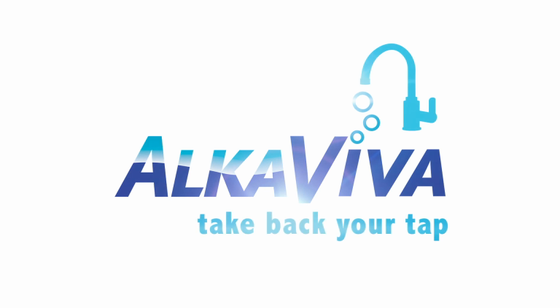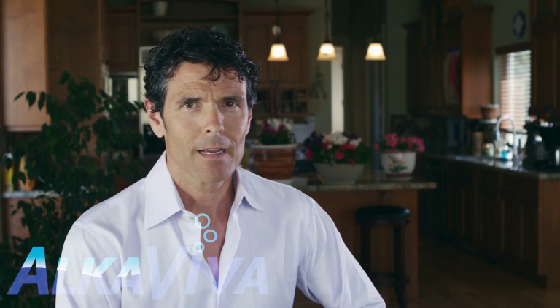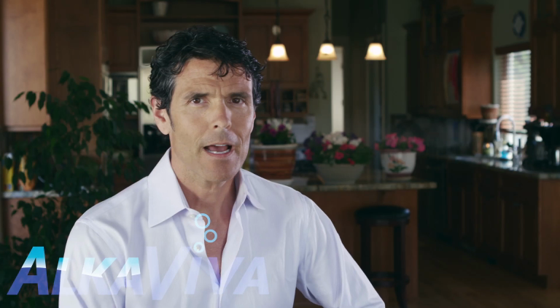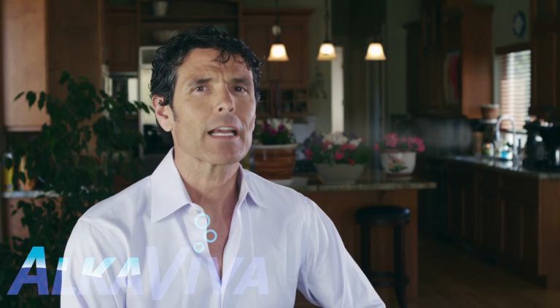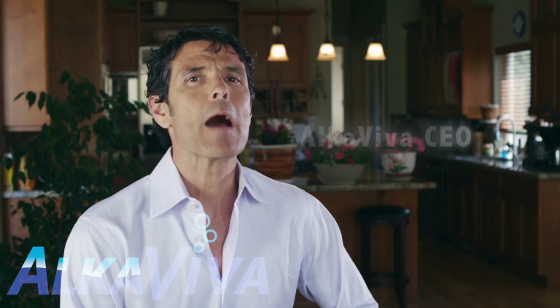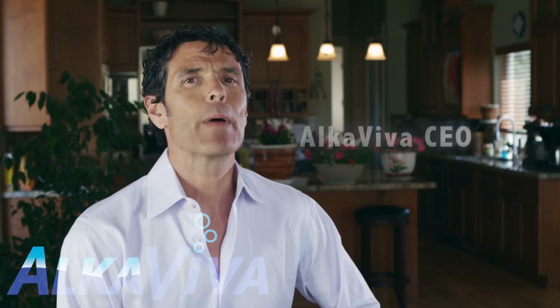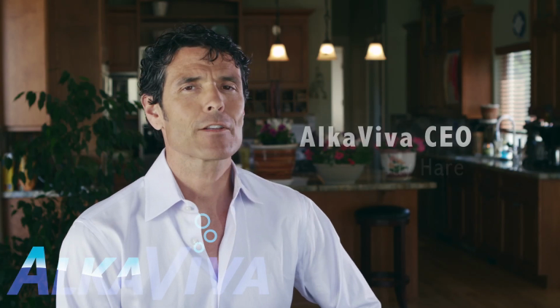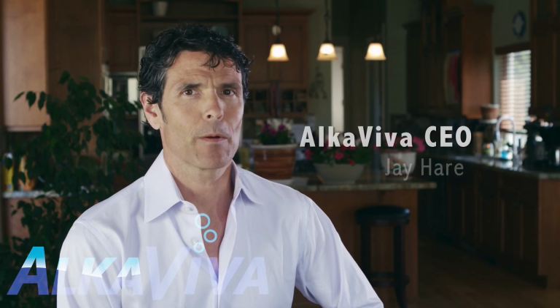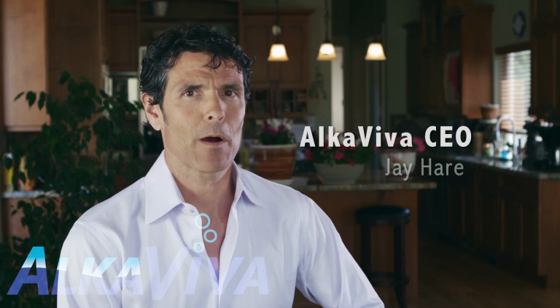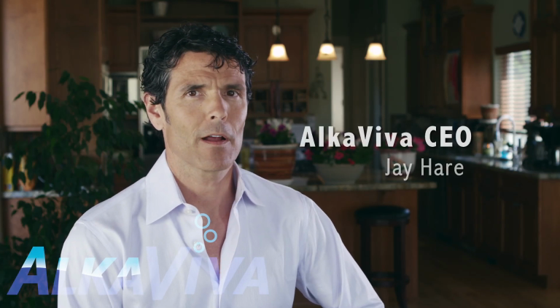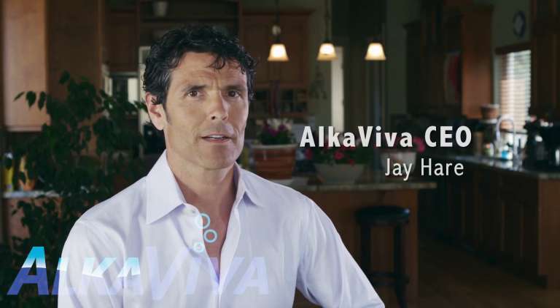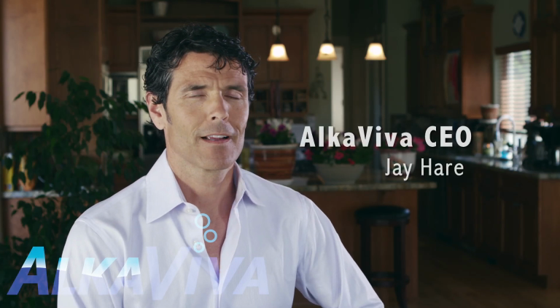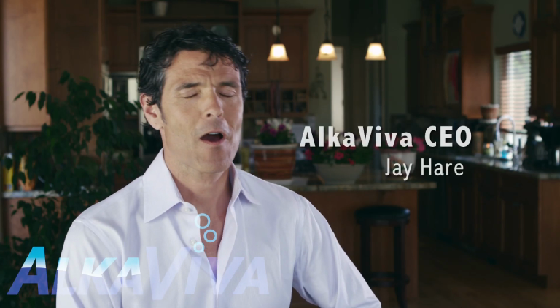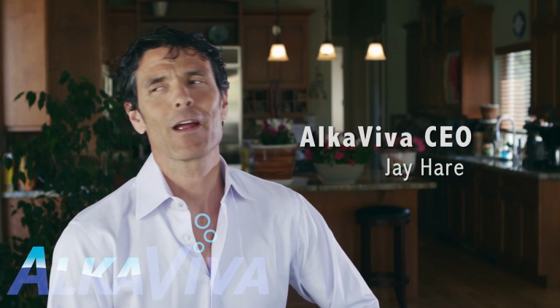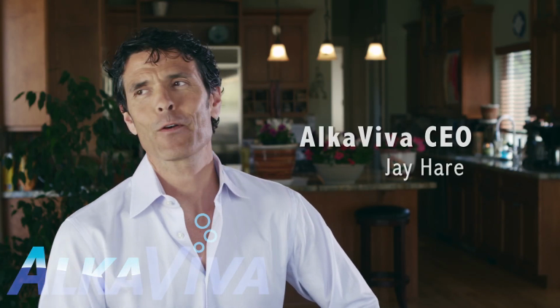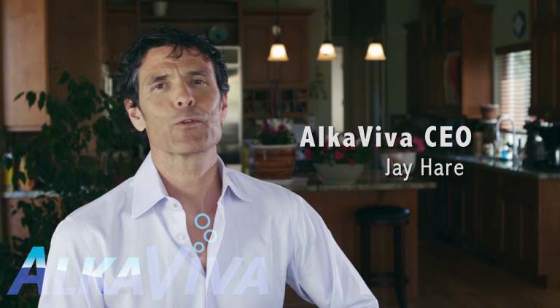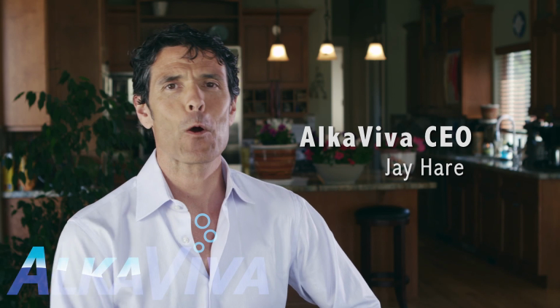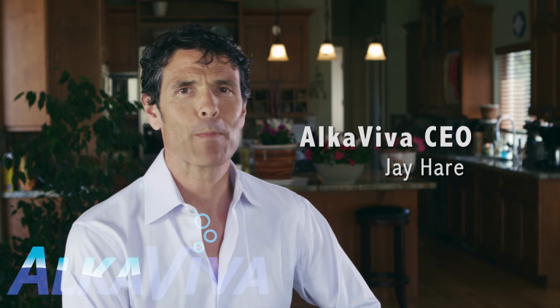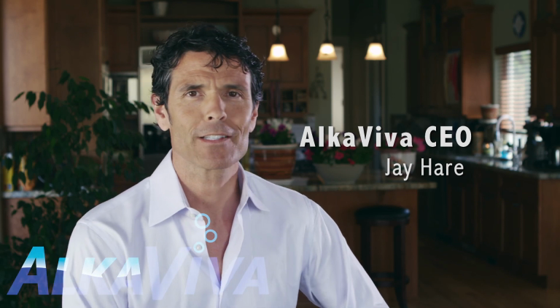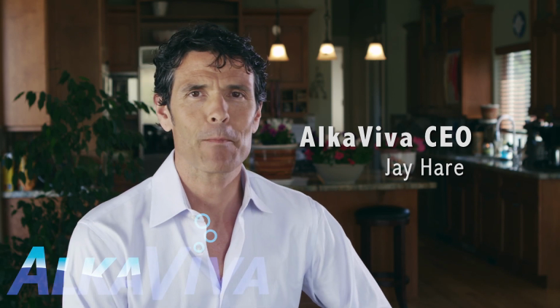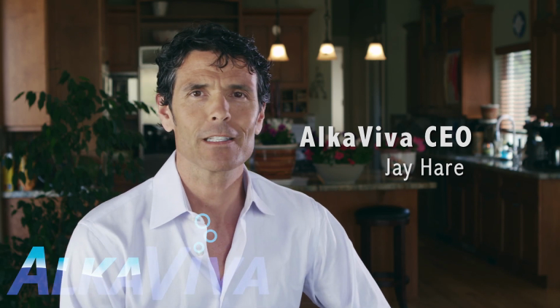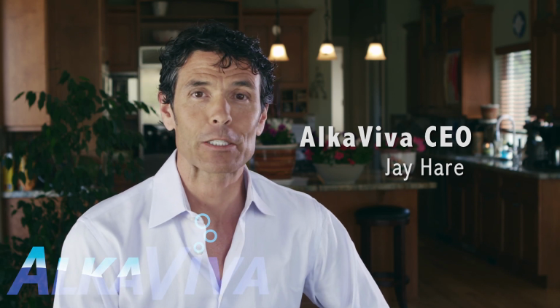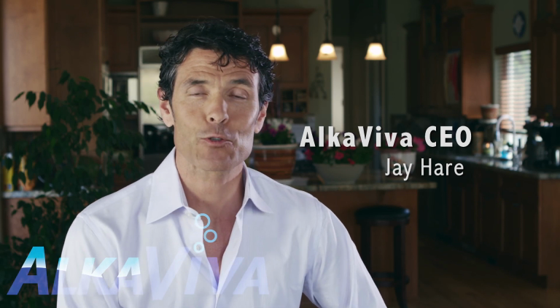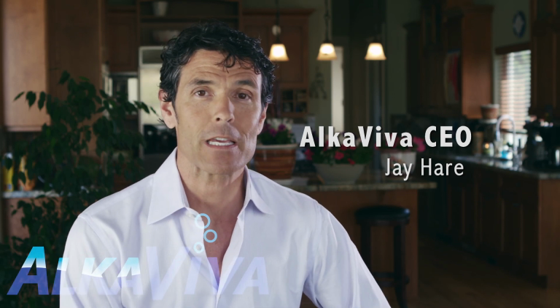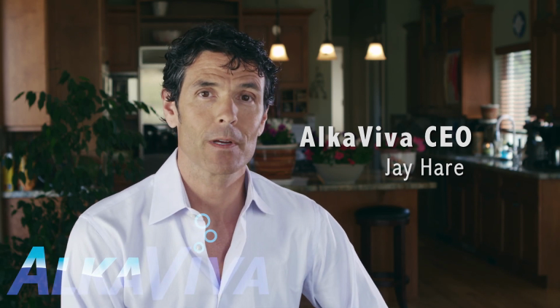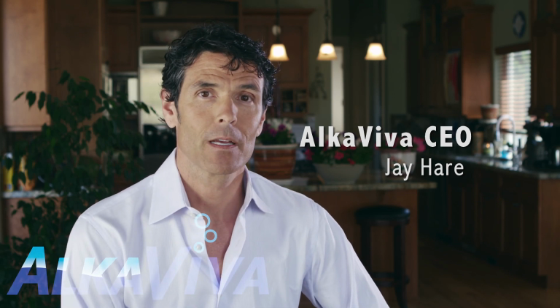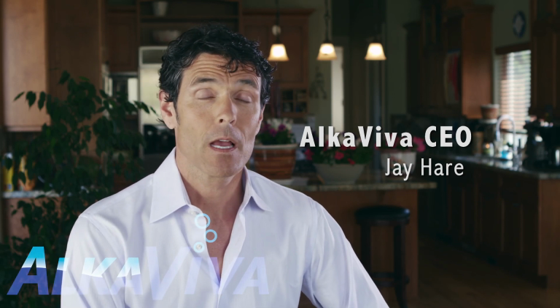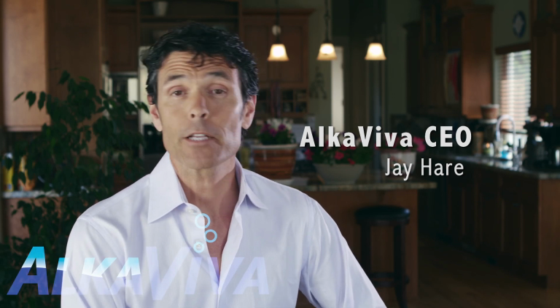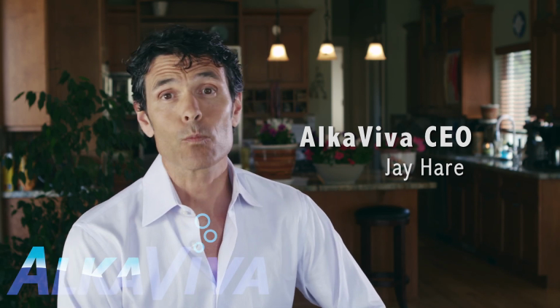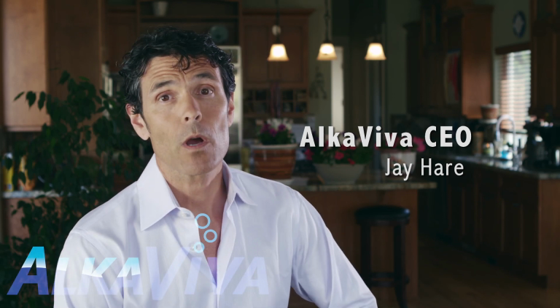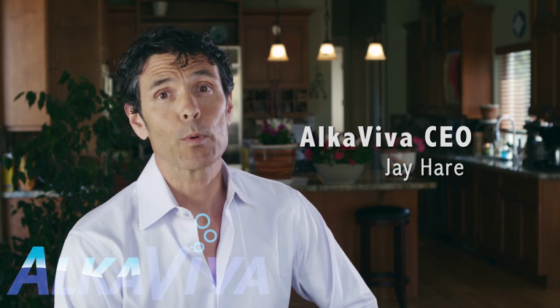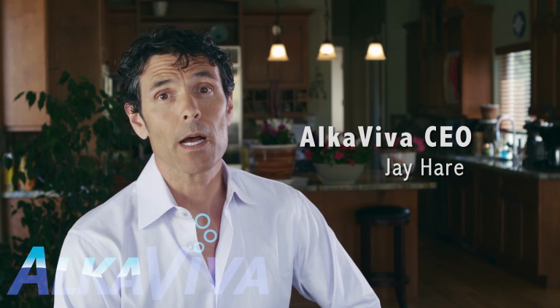I think I'm passionate about water. Those who know me might say I'm a little extreme. I just won't compromise.